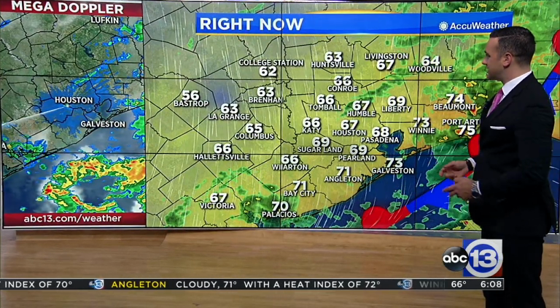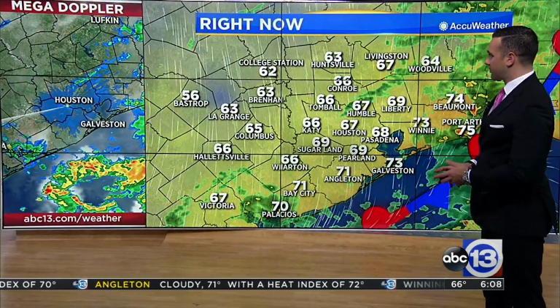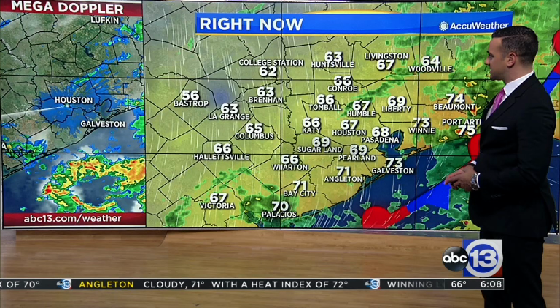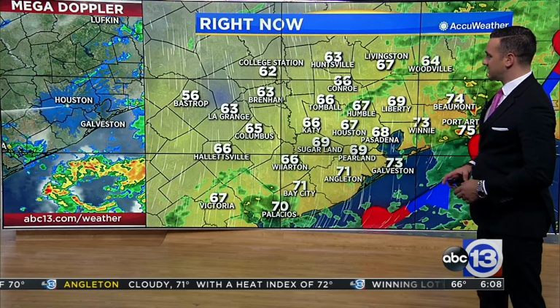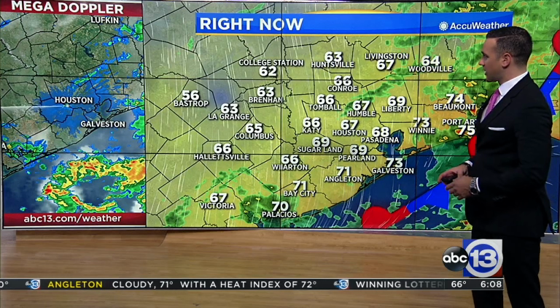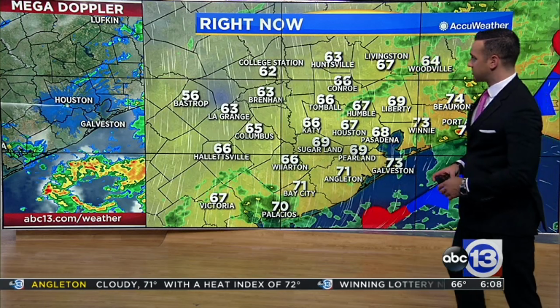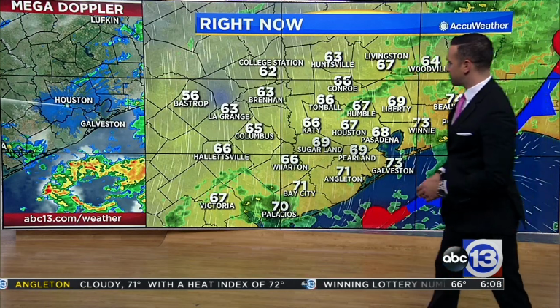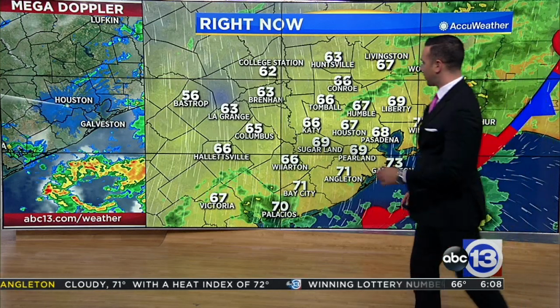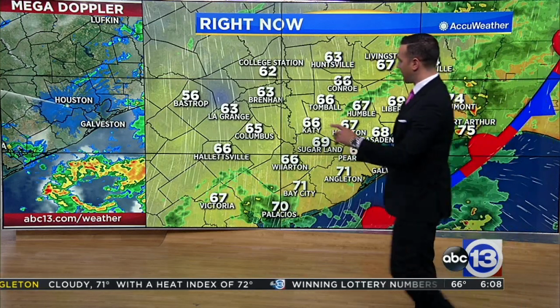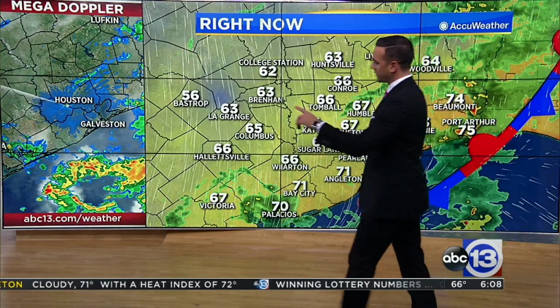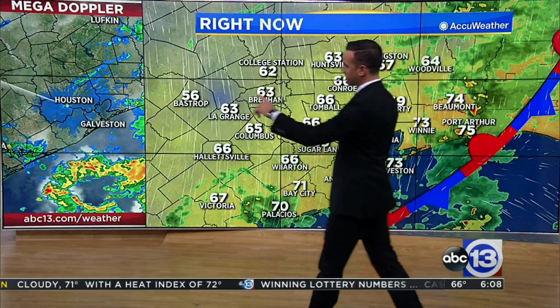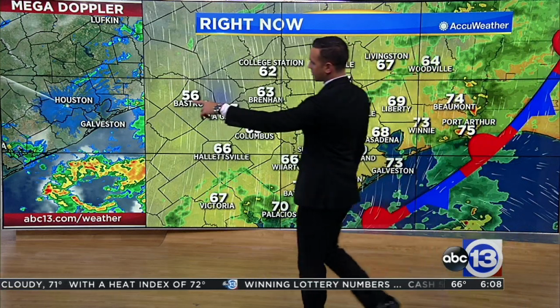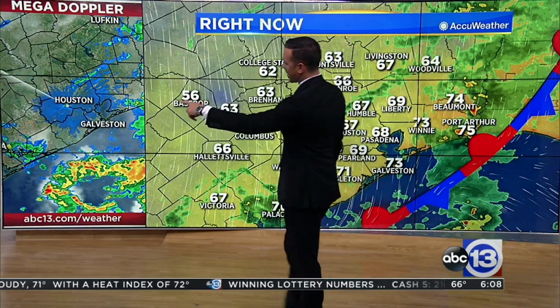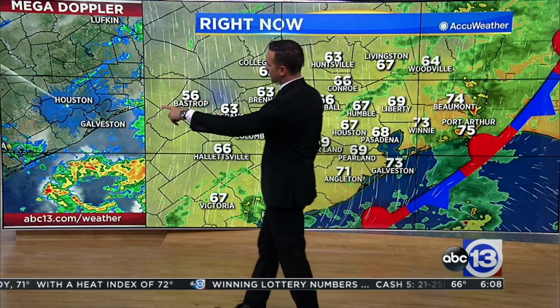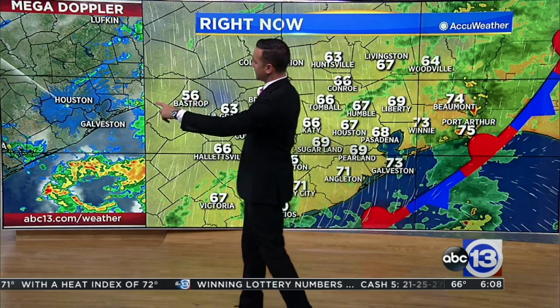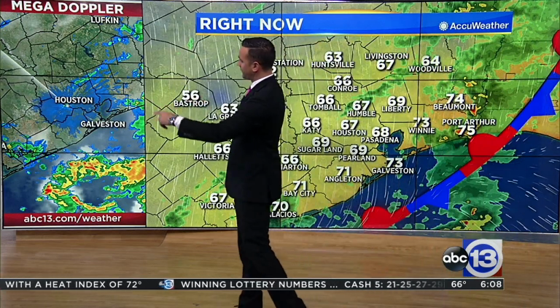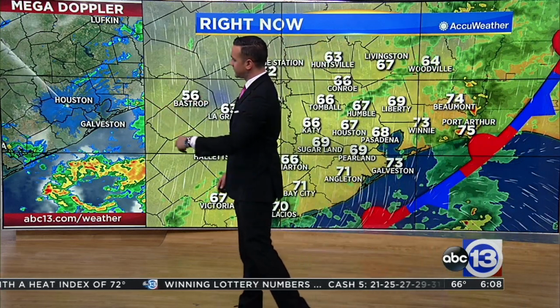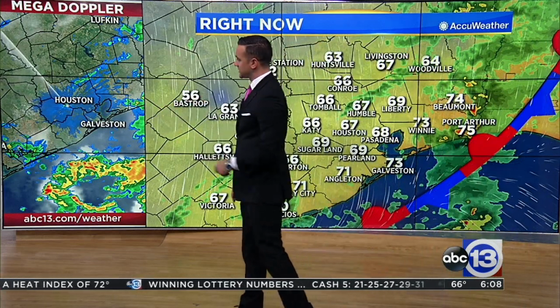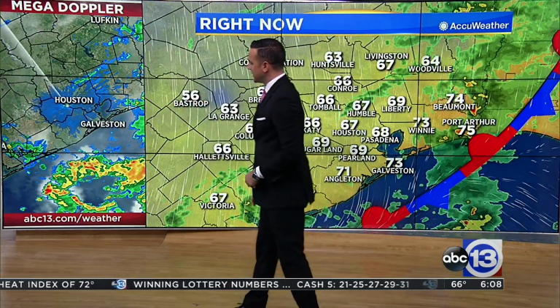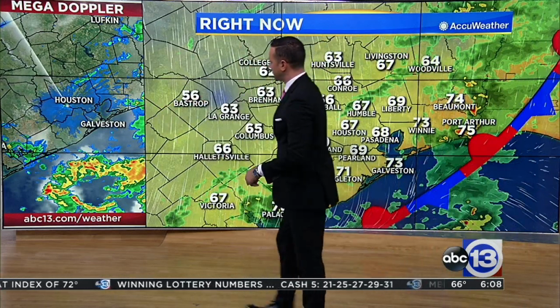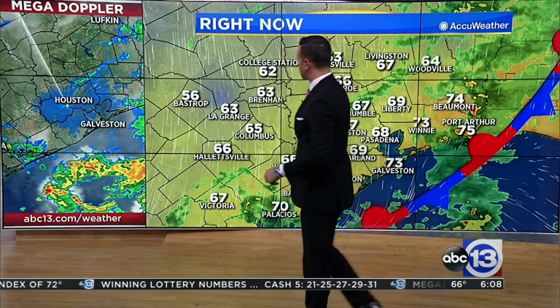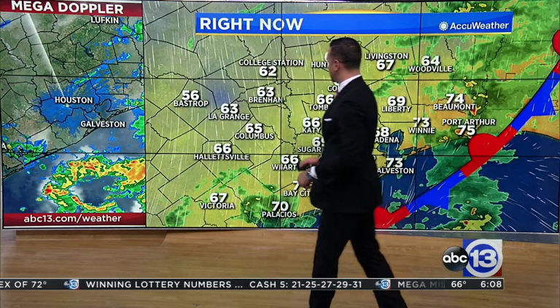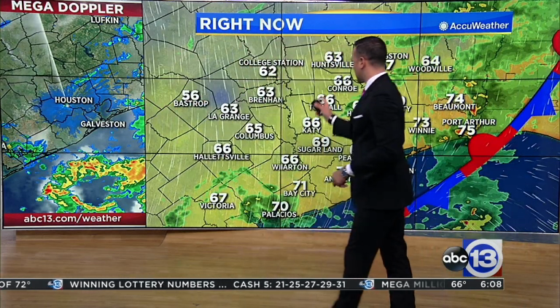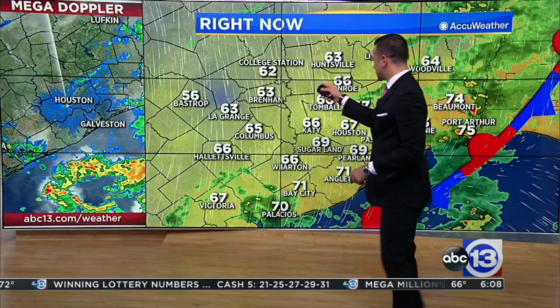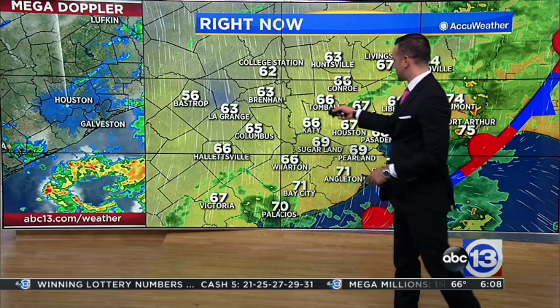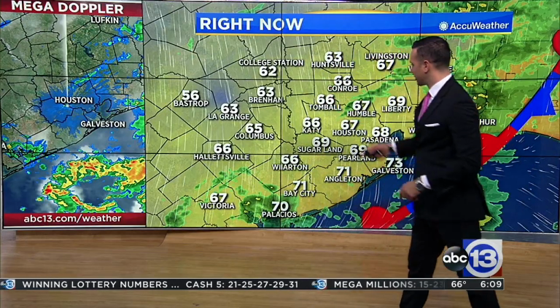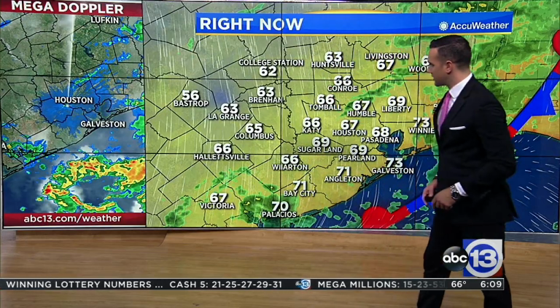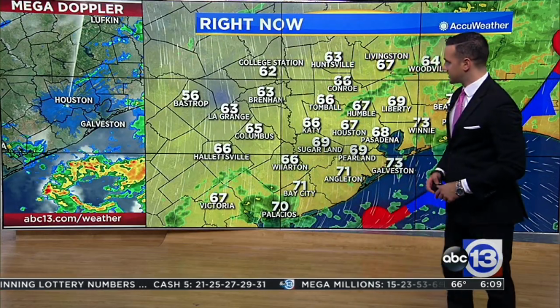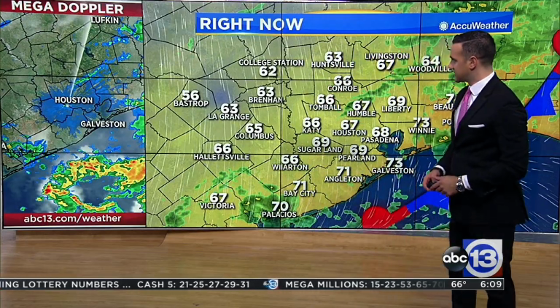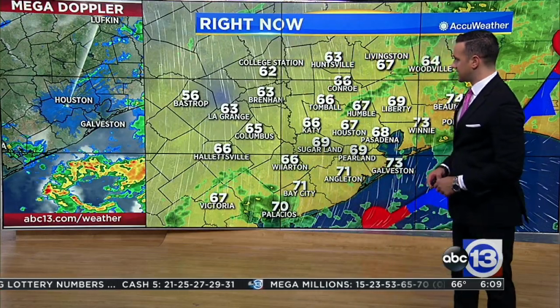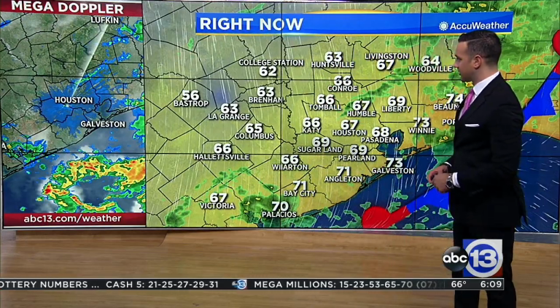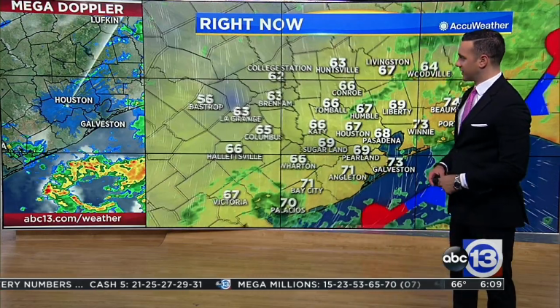Mid to upper 60s right now — doesn't feel all that bad. Looking back towards Bastrop in the 50s, 56 and 63 in LaGrange, and 66 in Howlitzville.